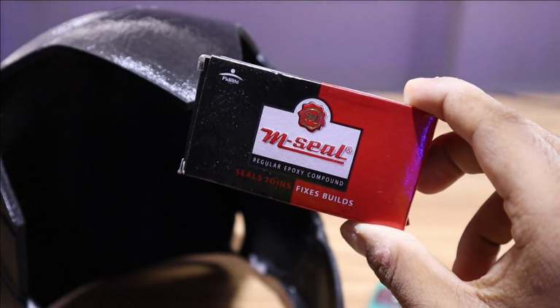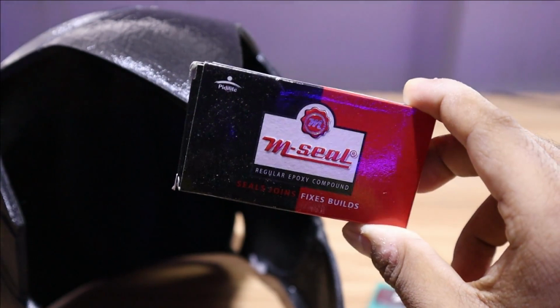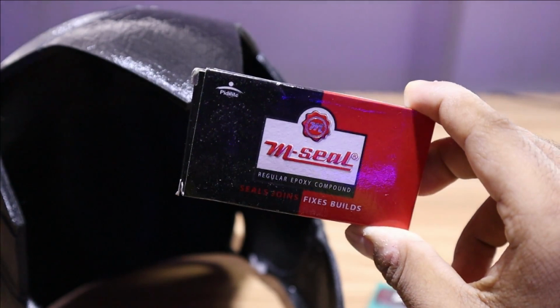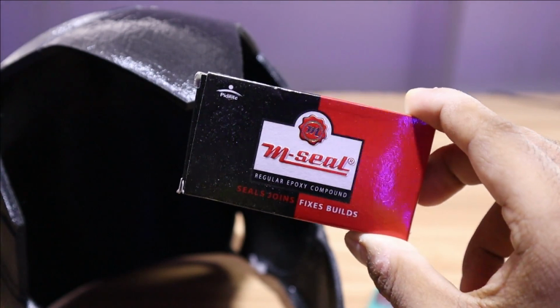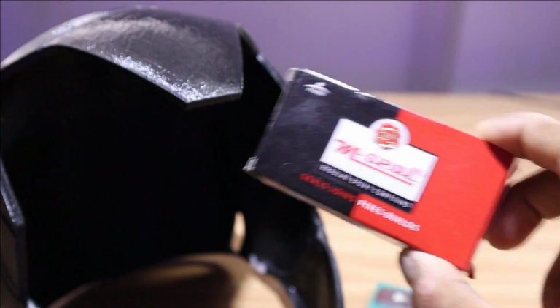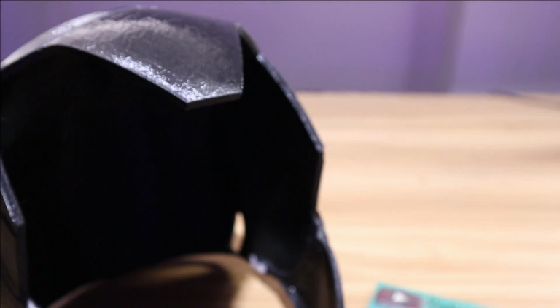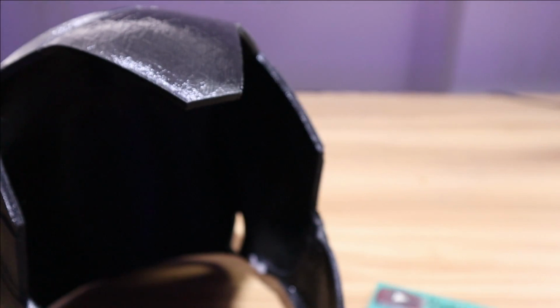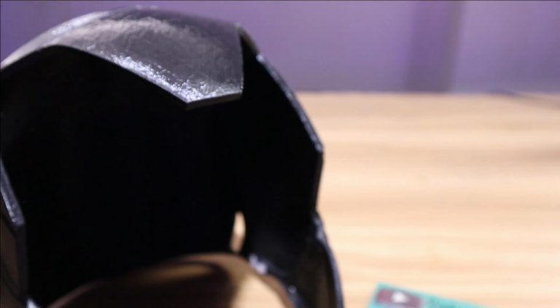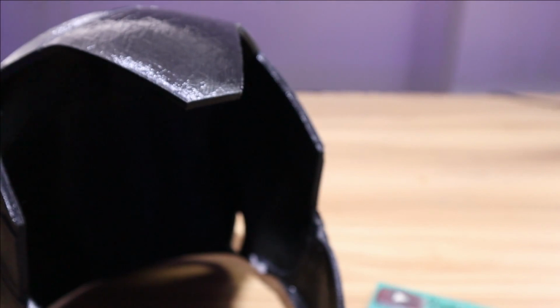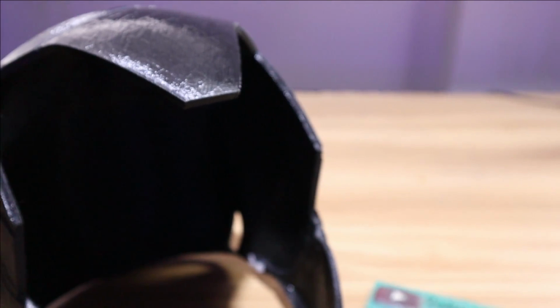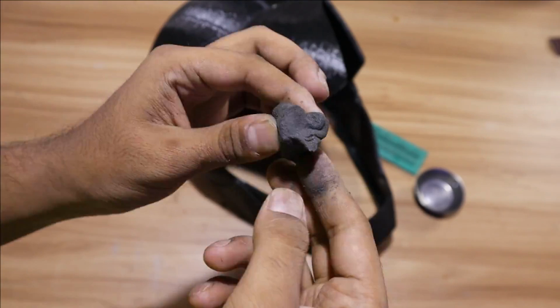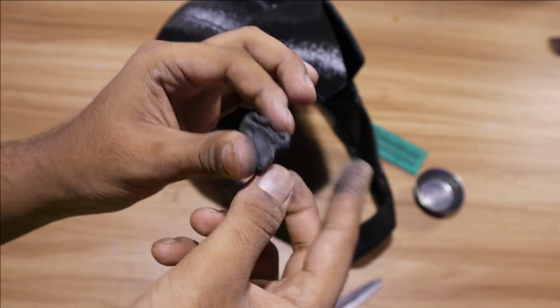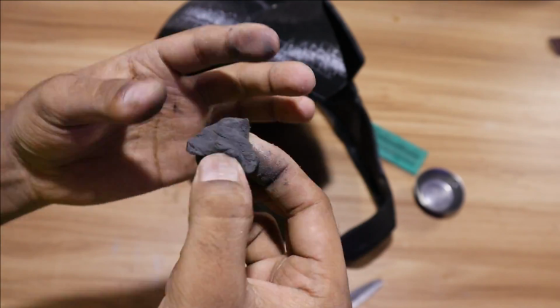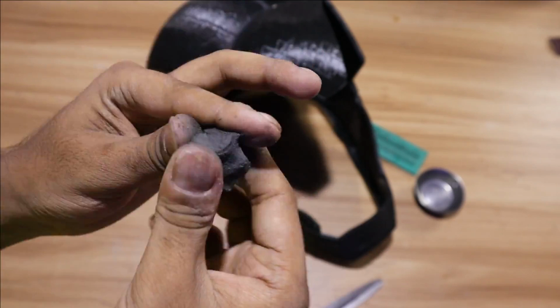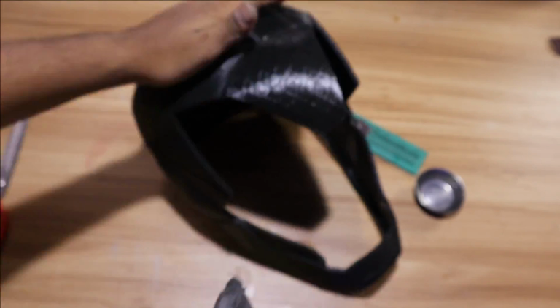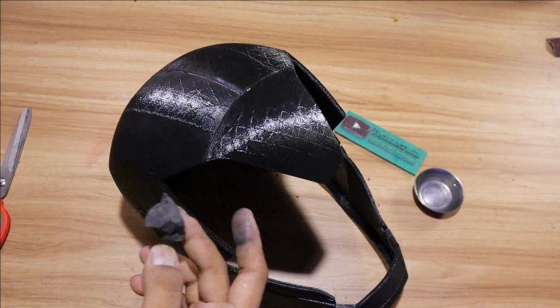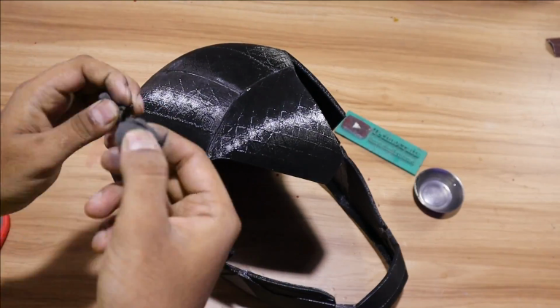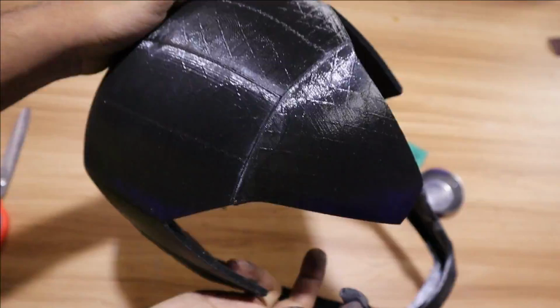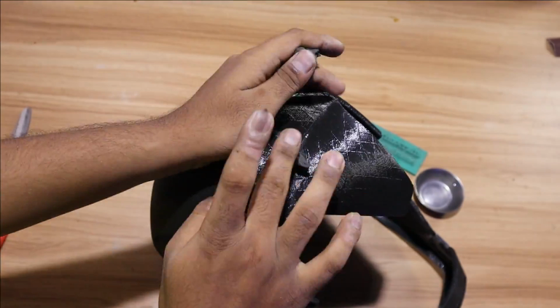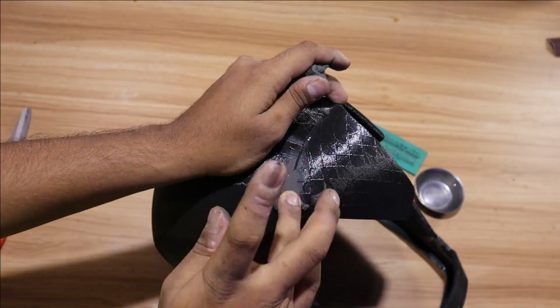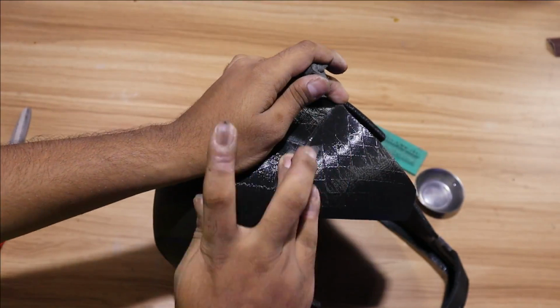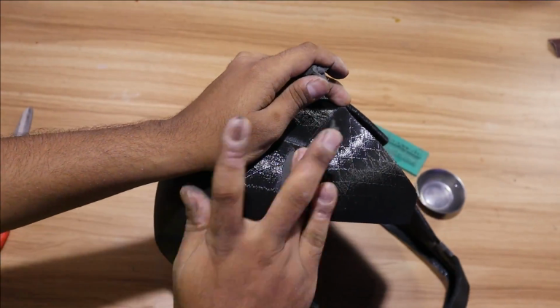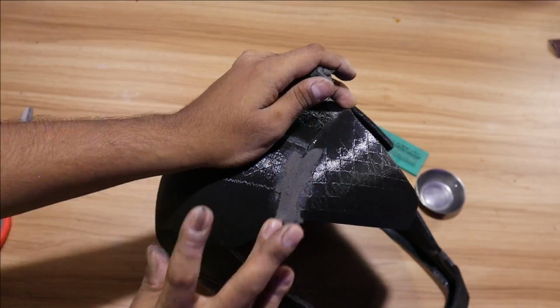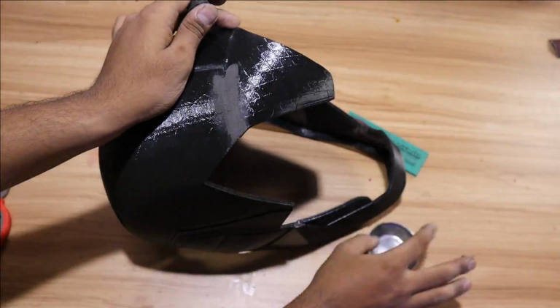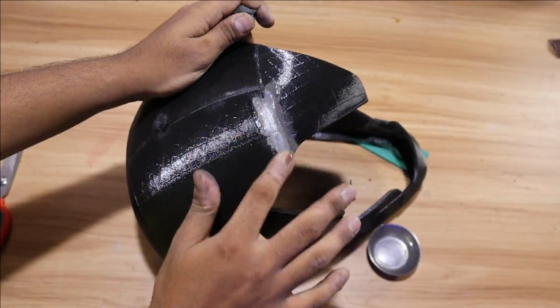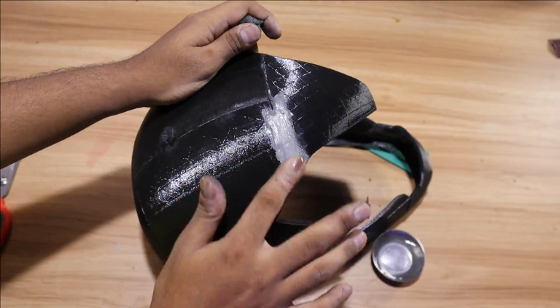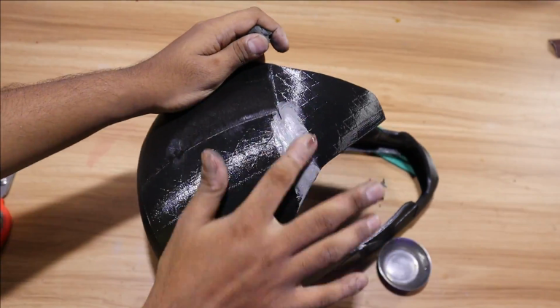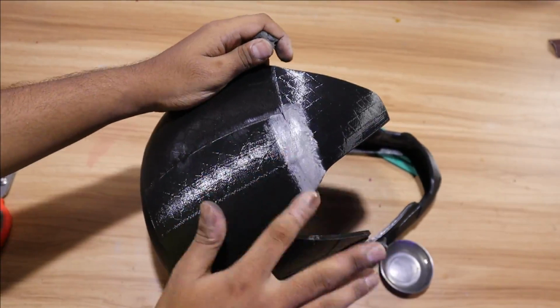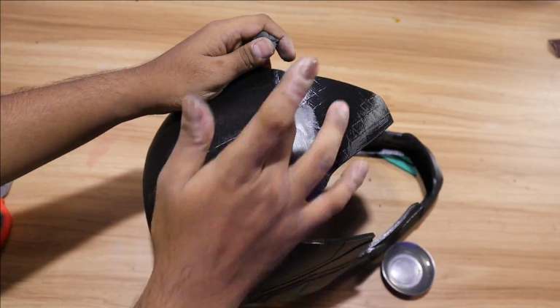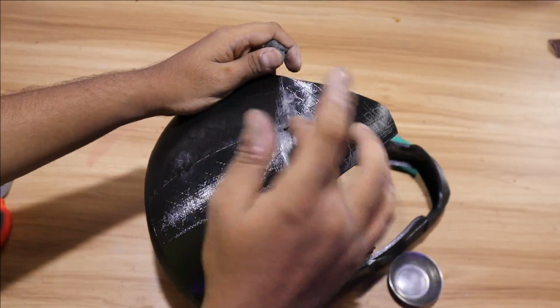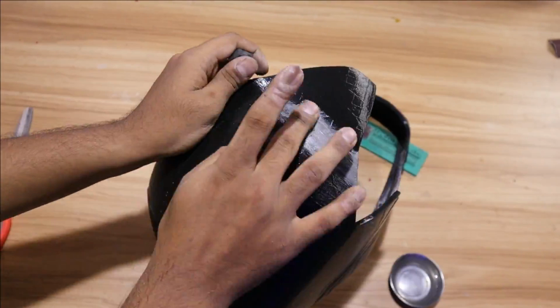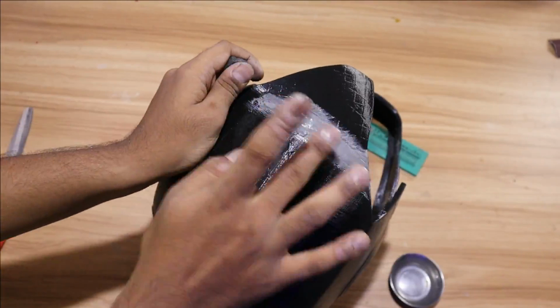Now to fill the outer gaps of the helmet we are going to use M-Seal. Make sure you use water with it so you can apply it faster and smoother.